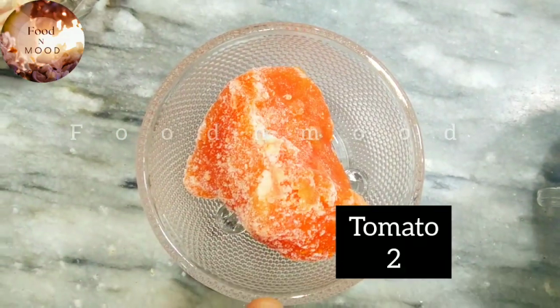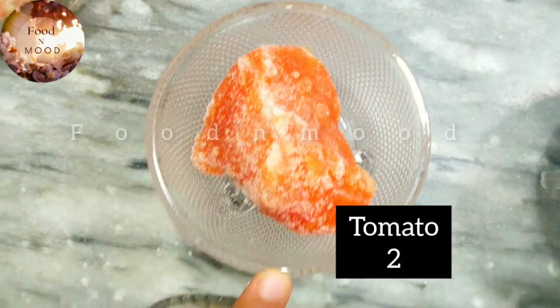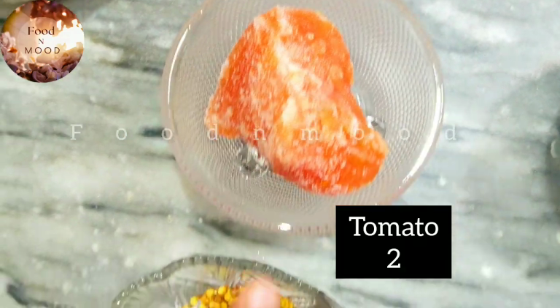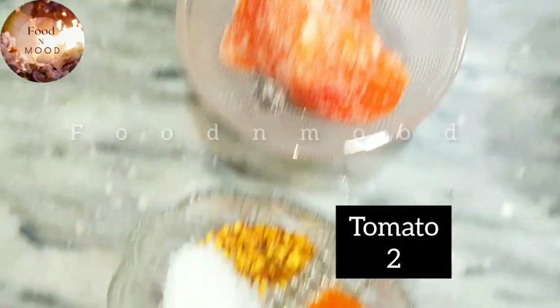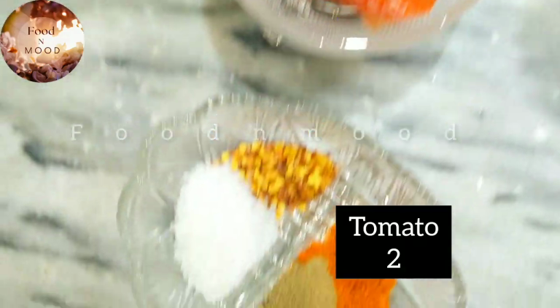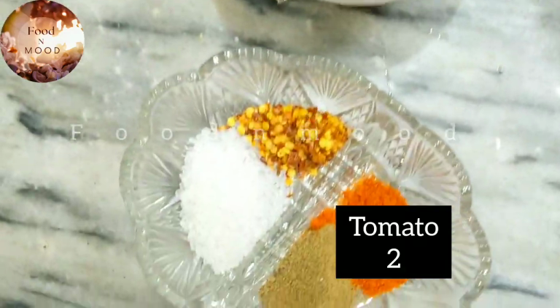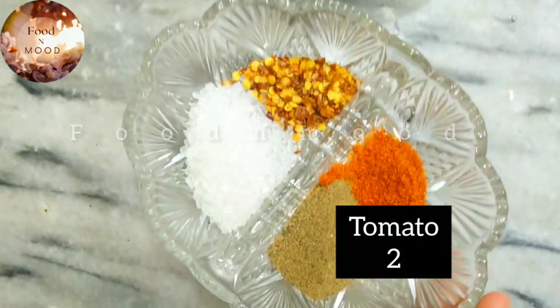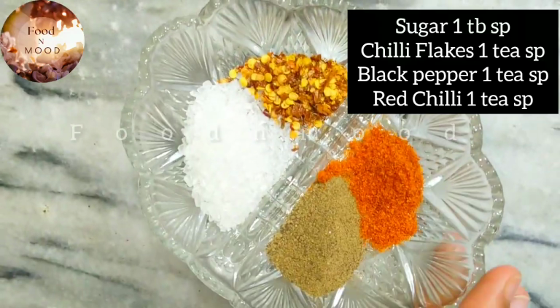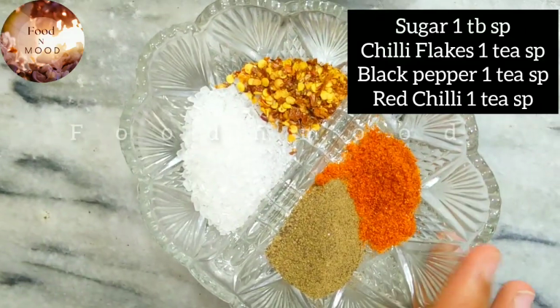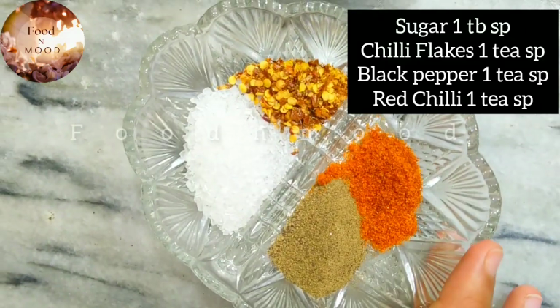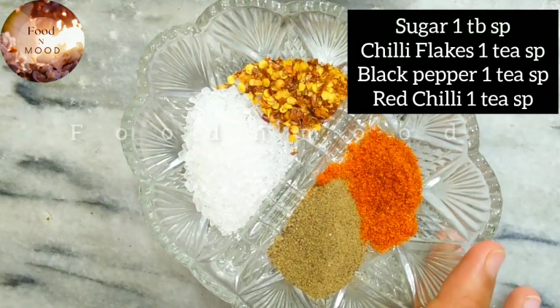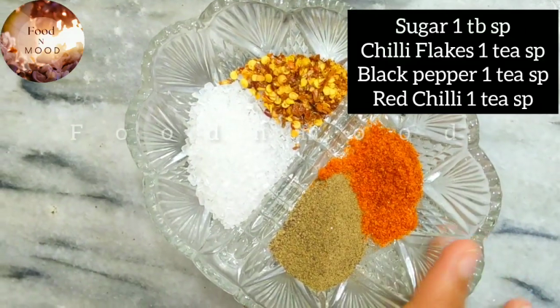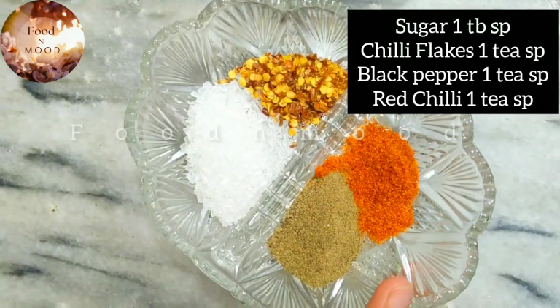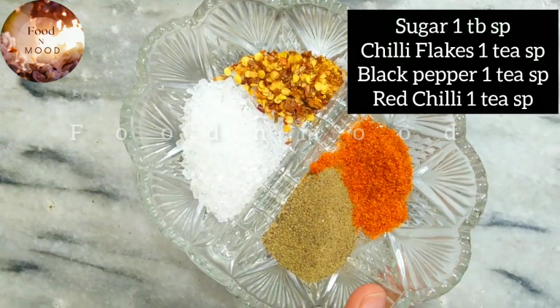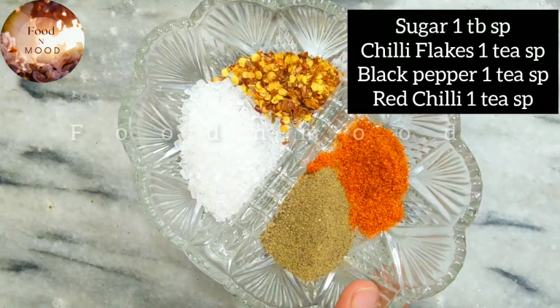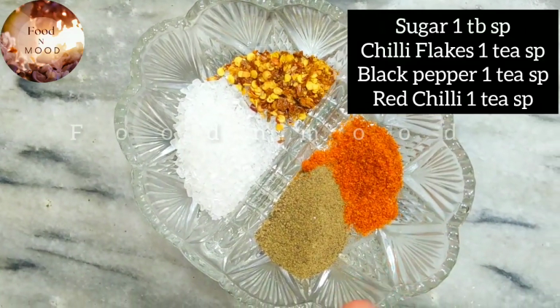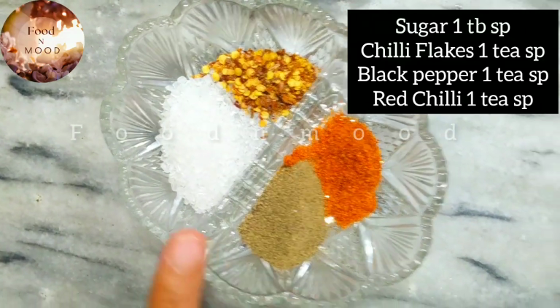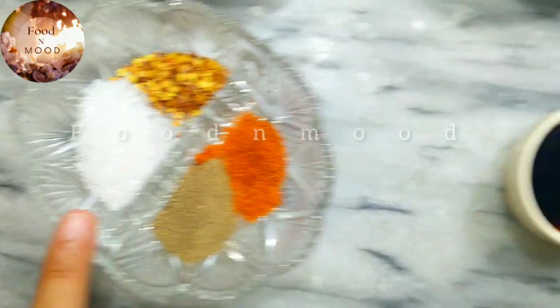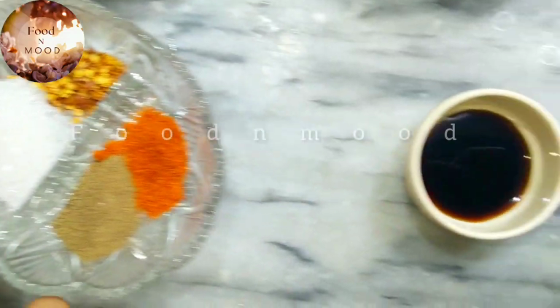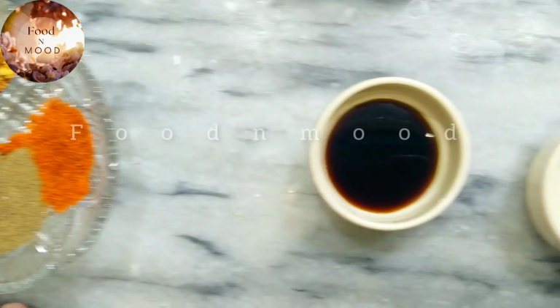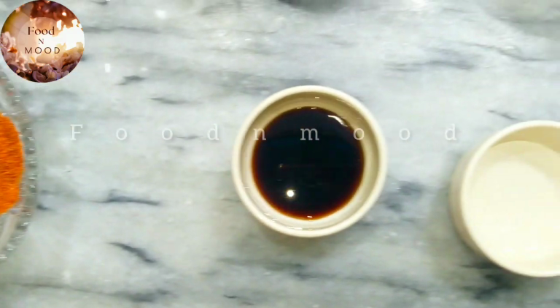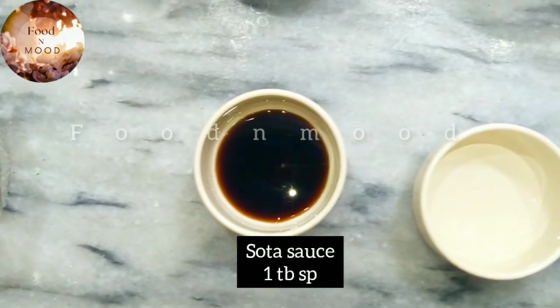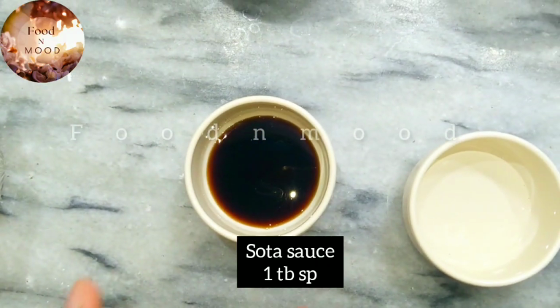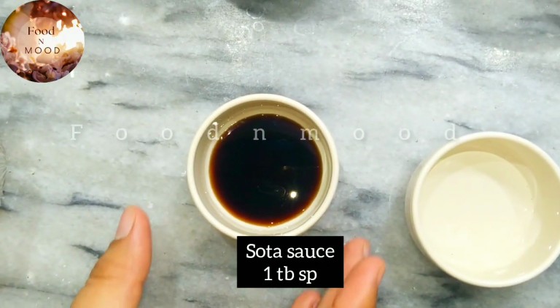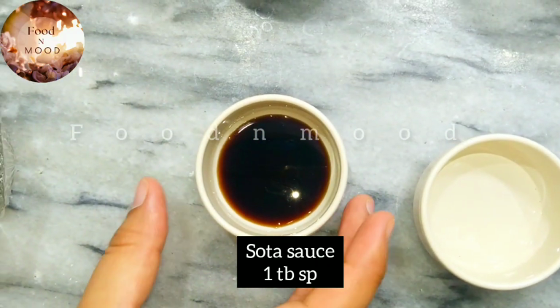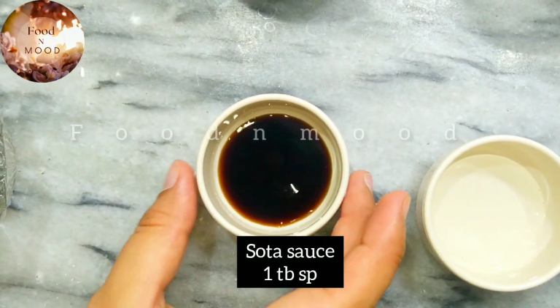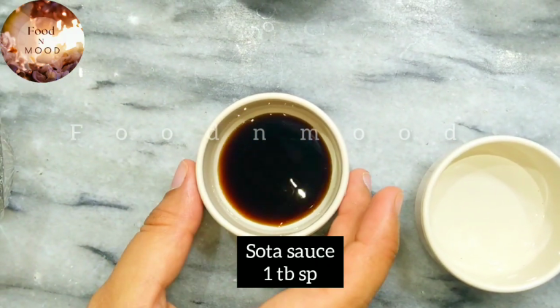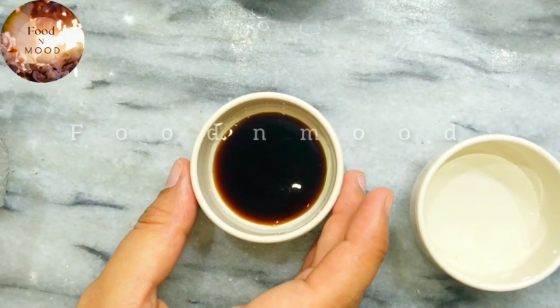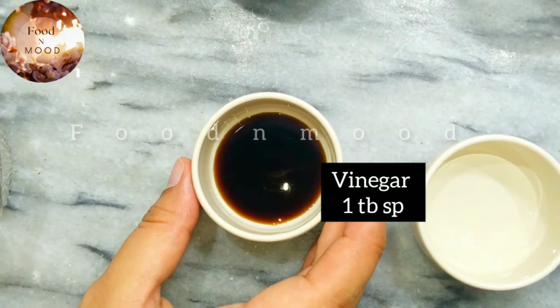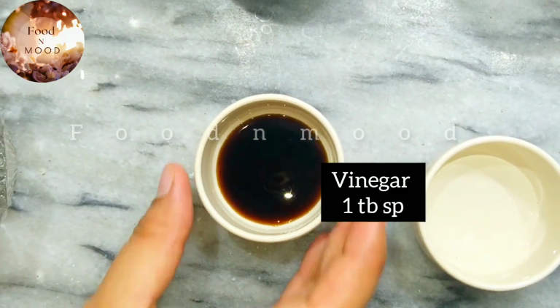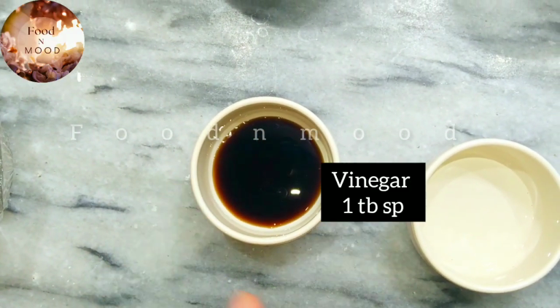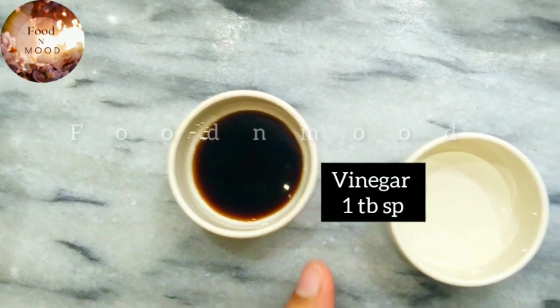Sugar 1 tablespoon, chili flakes, black pepper, and red chili 1 teaspoon each, soya sauce 1 tablespoon, and vinegar 1 tablespoon.